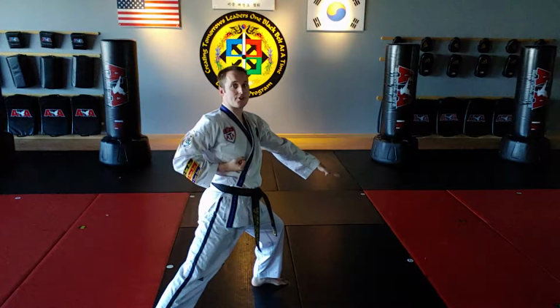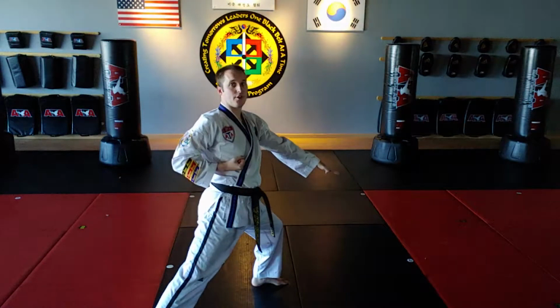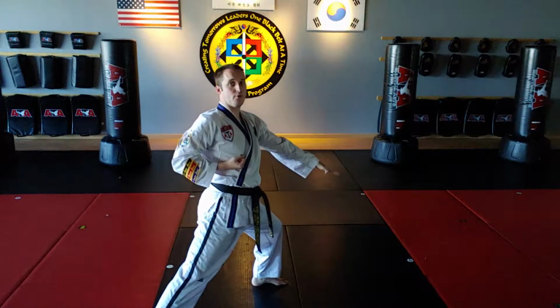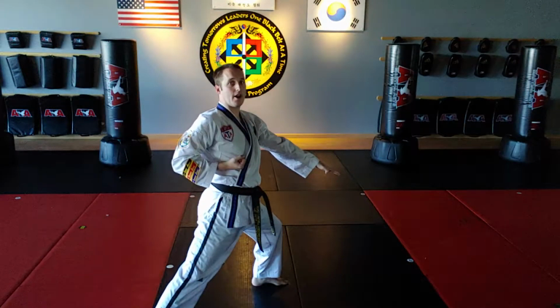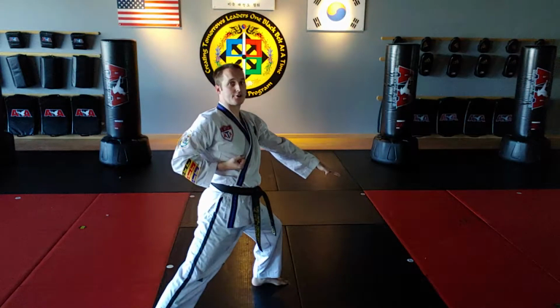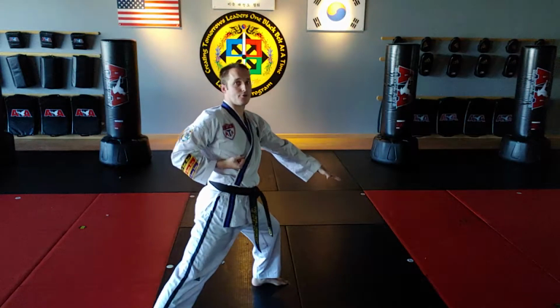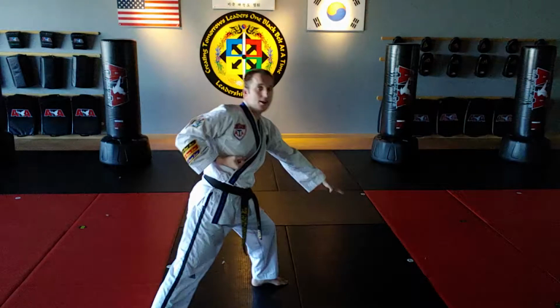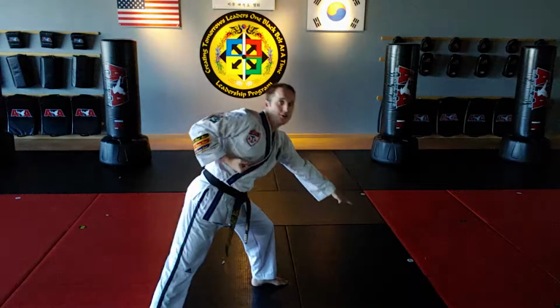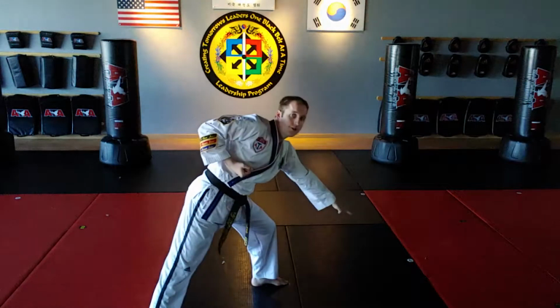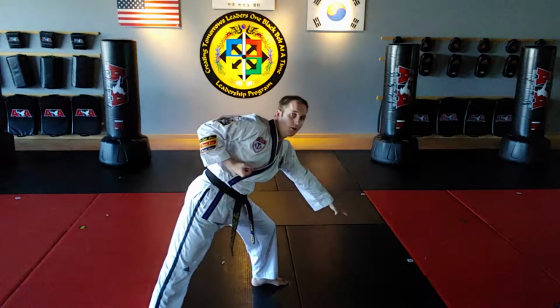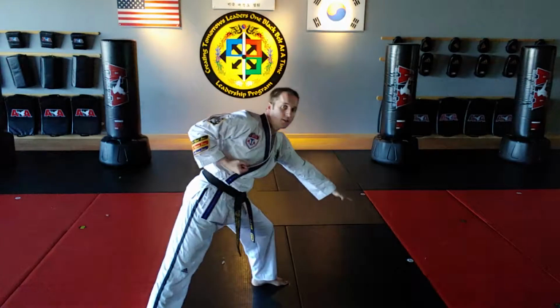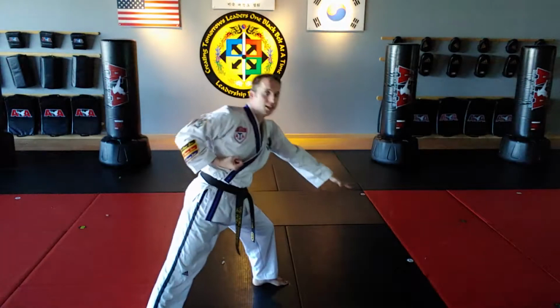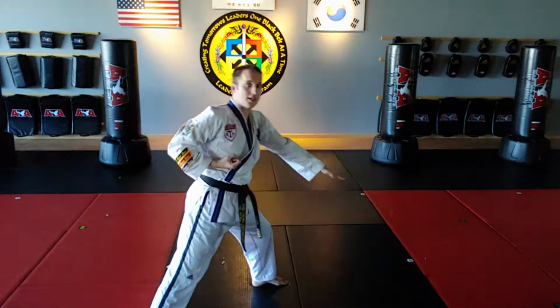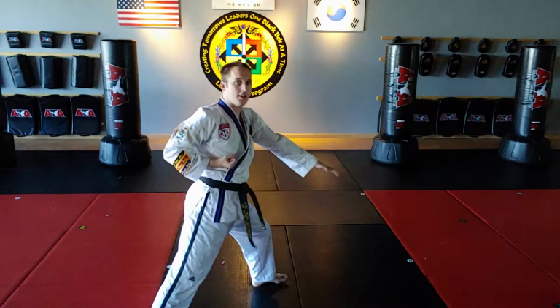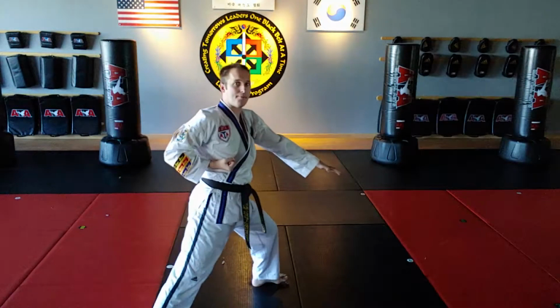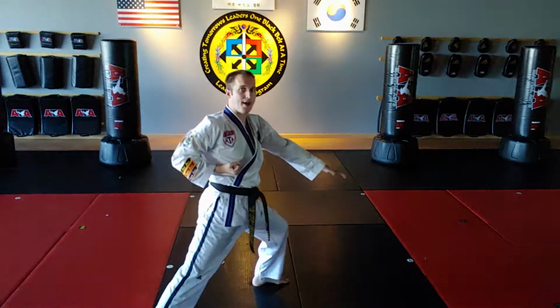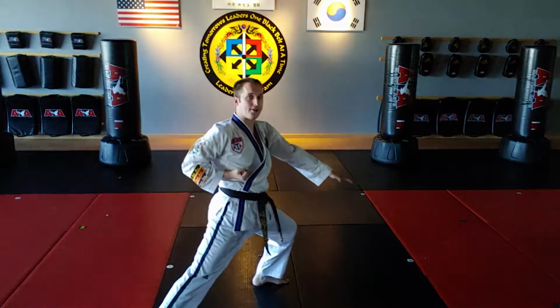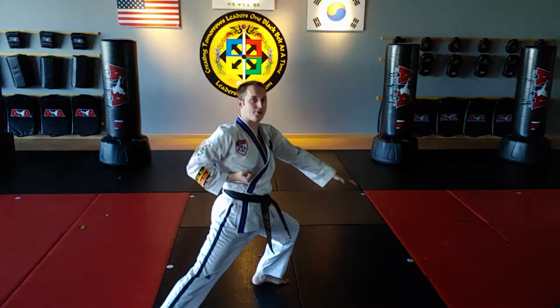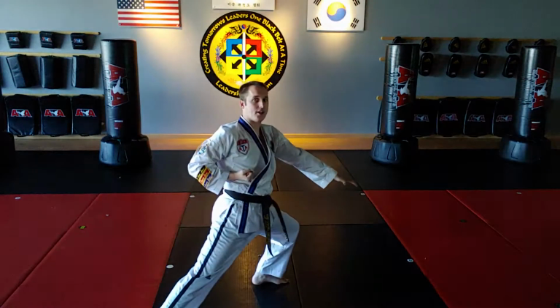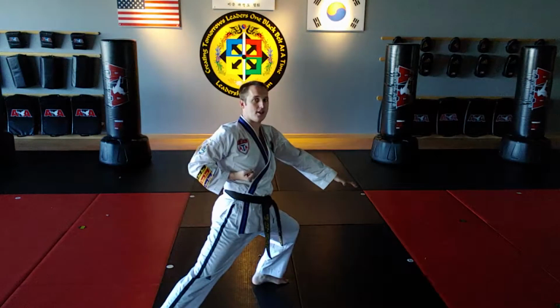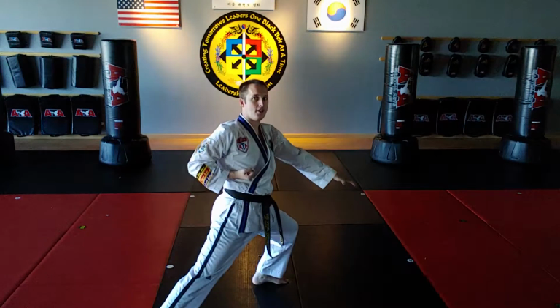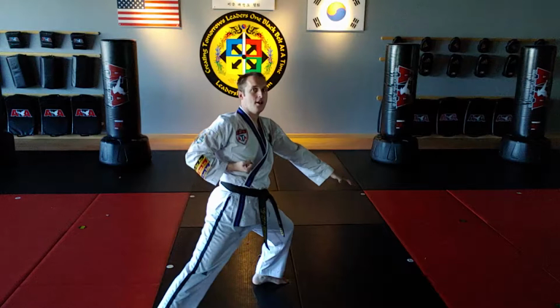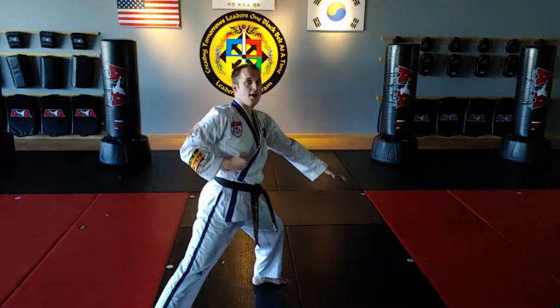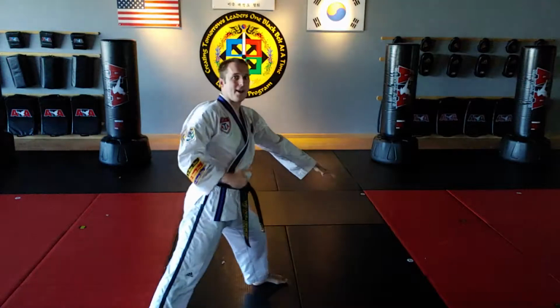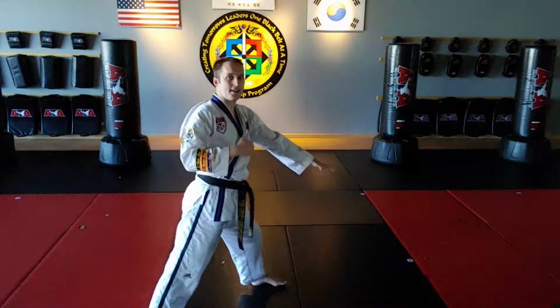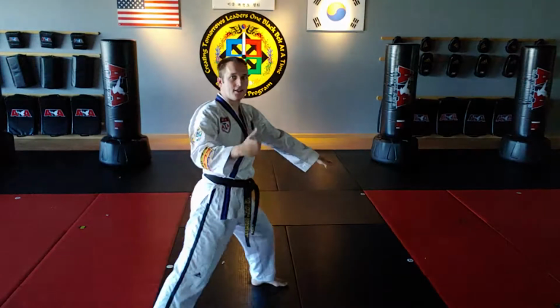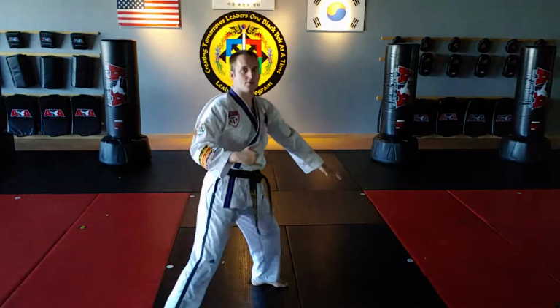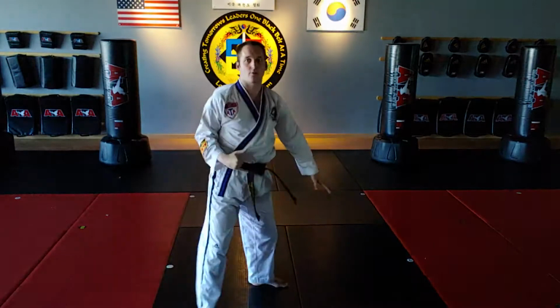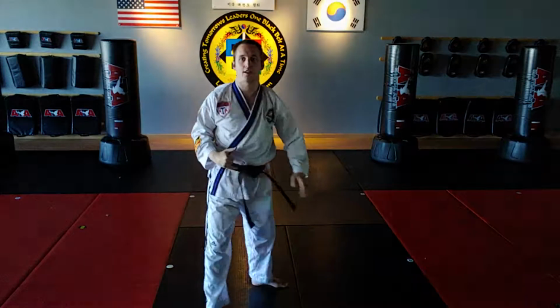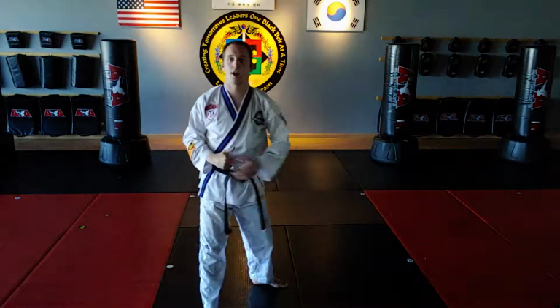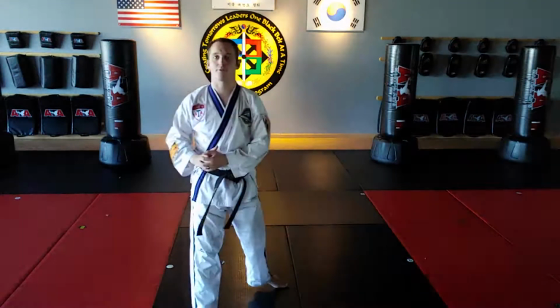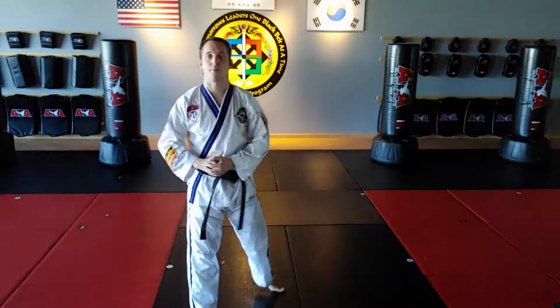Also, if you want extra range, don't lean — bend the knee. Bending the knee is where the range comes from.